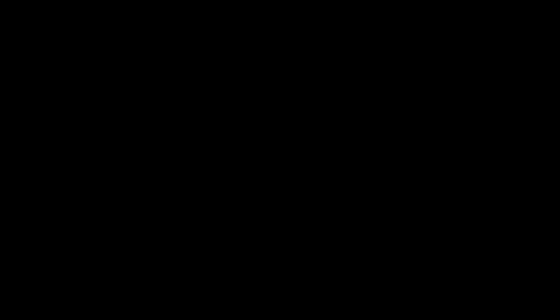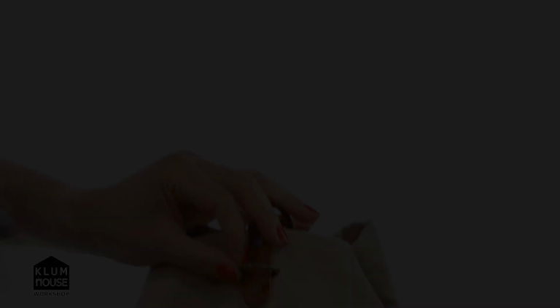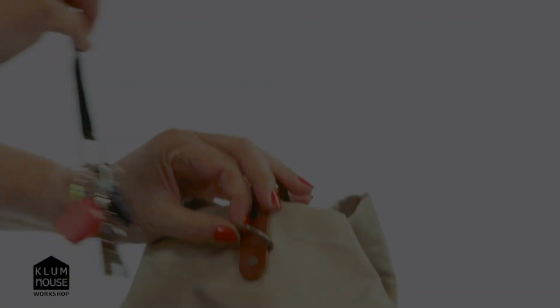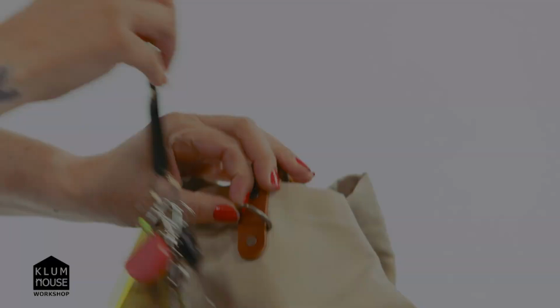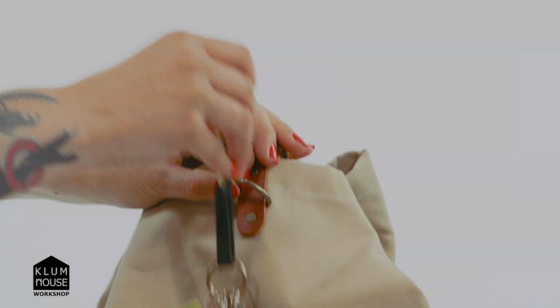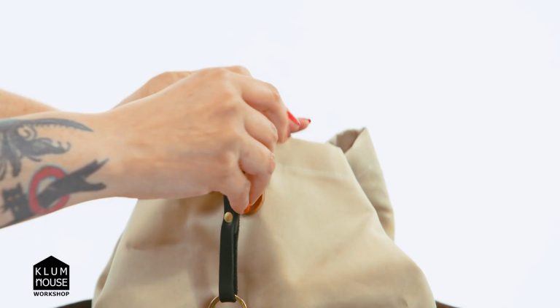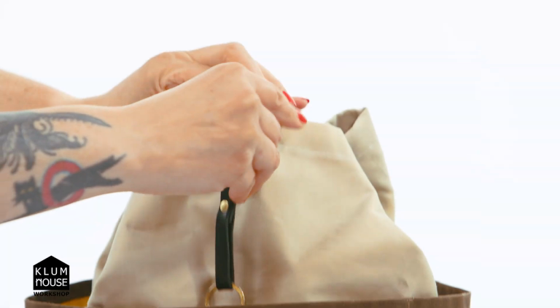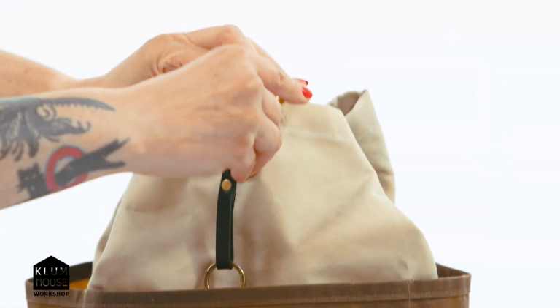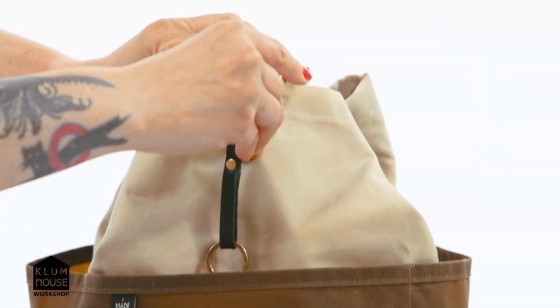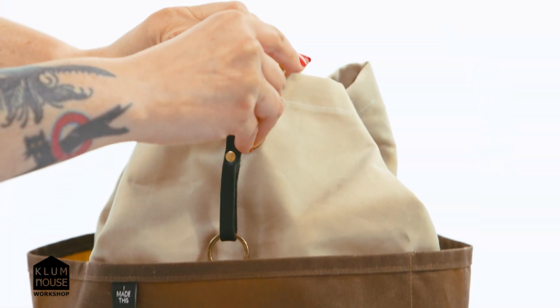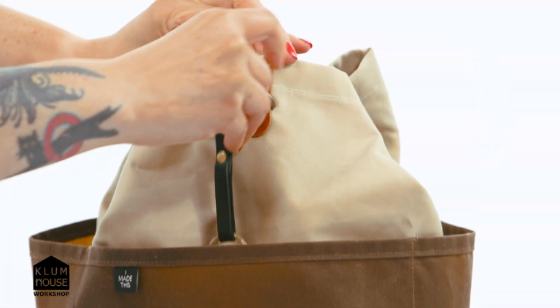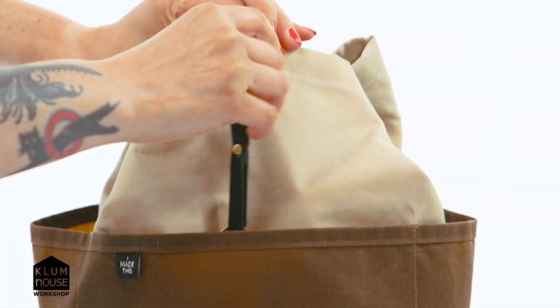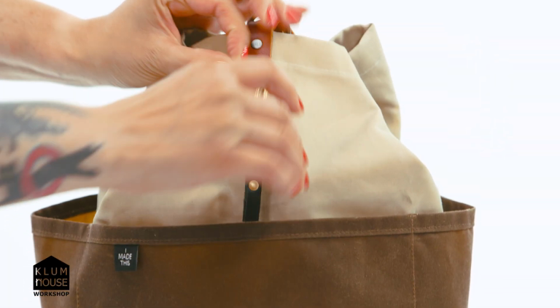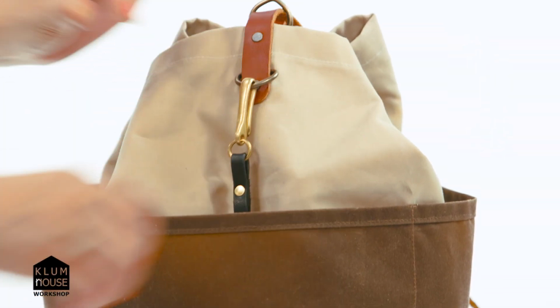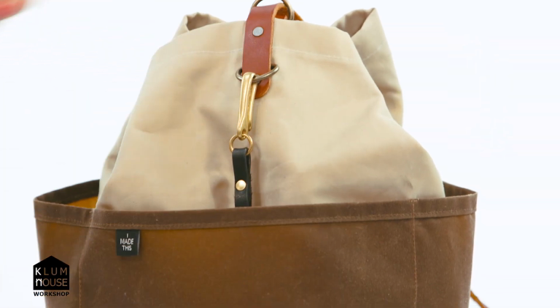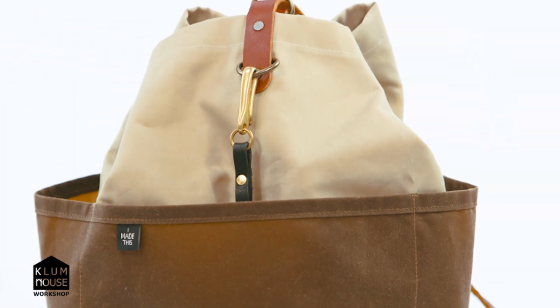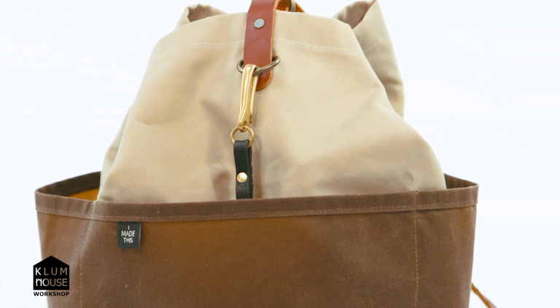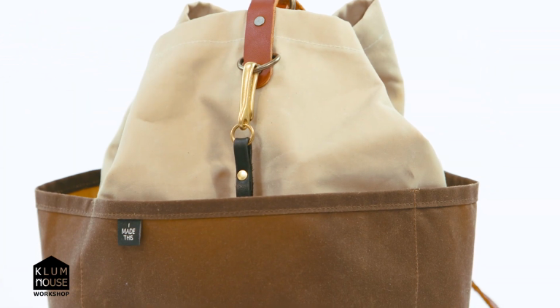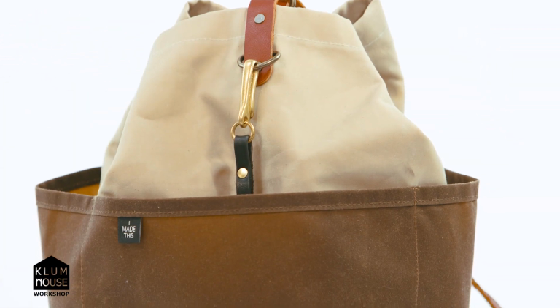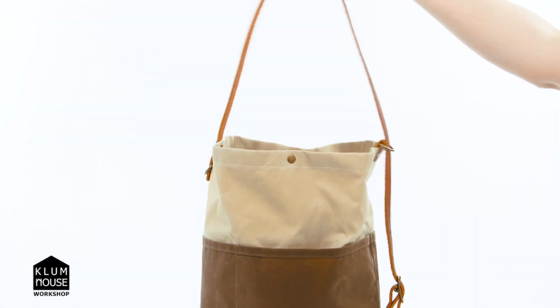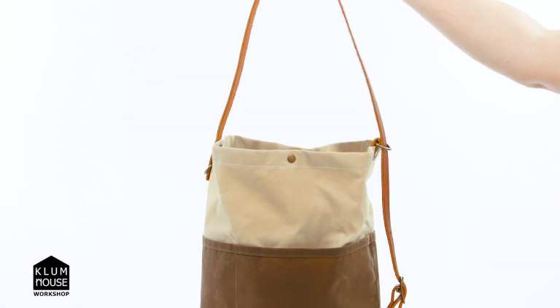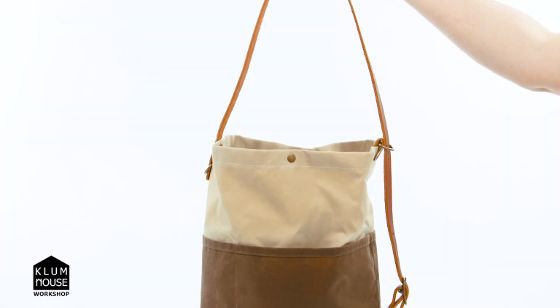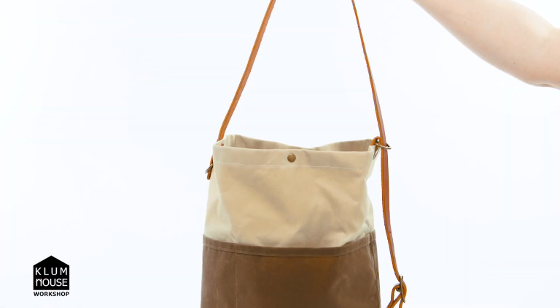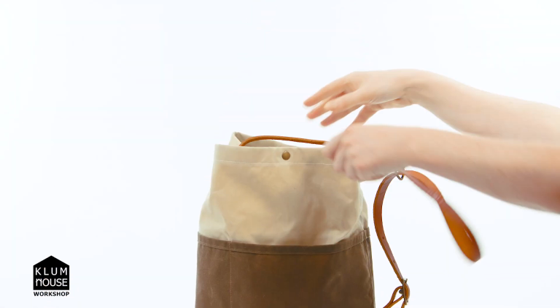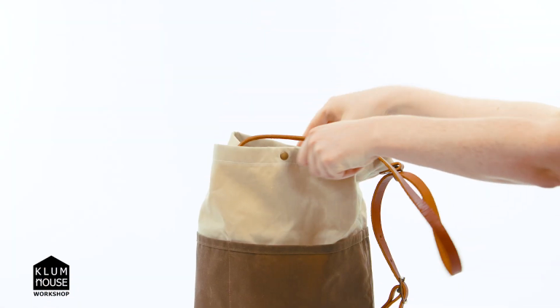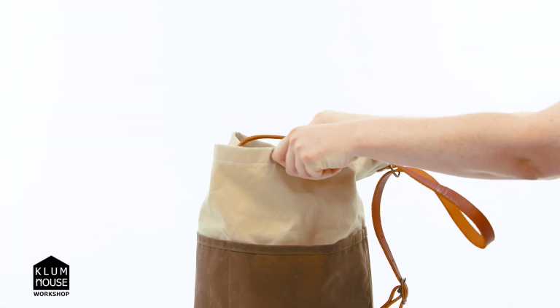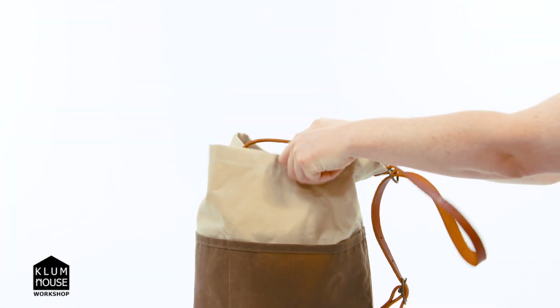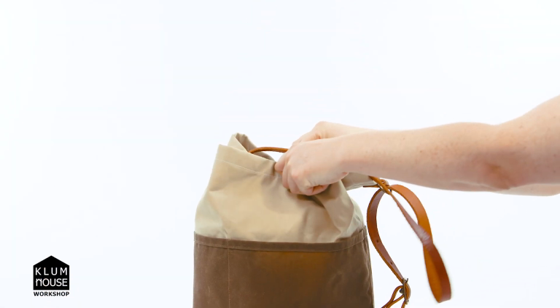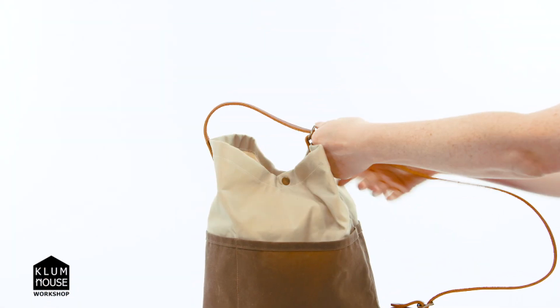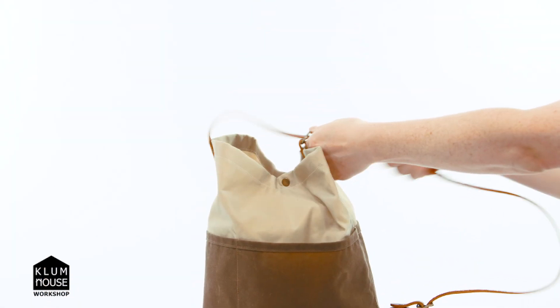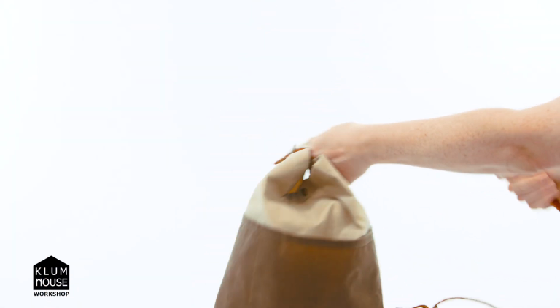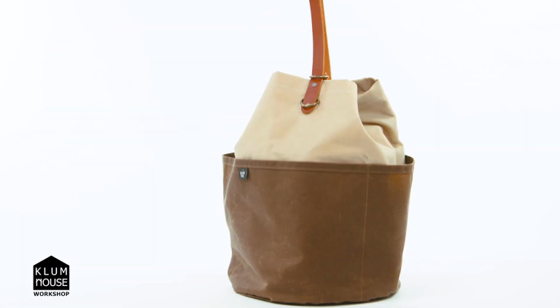The Naito is a bag with a trick up its sleeve — from tote to sling with the pull of a strap.